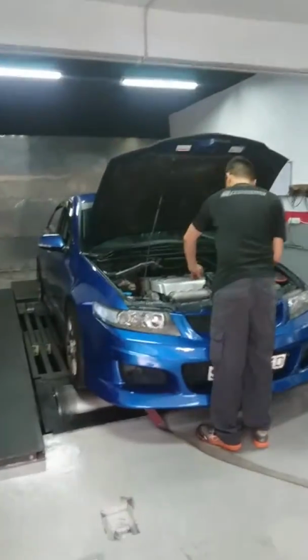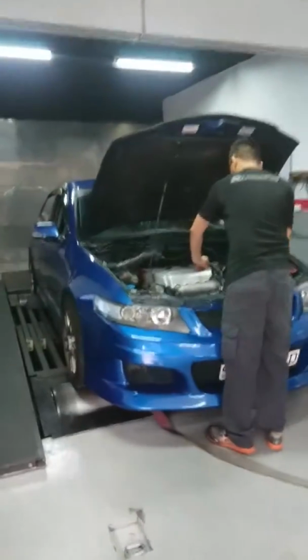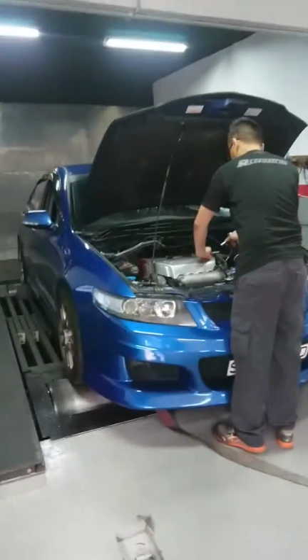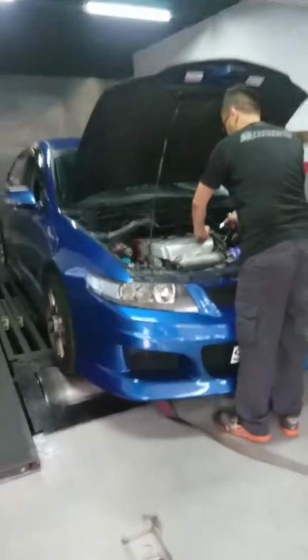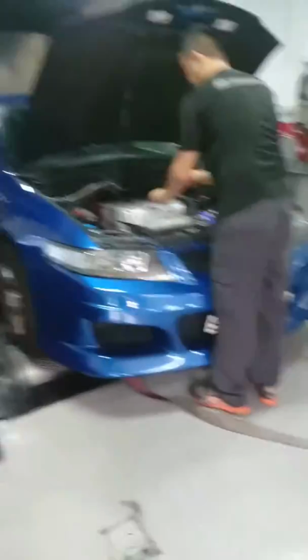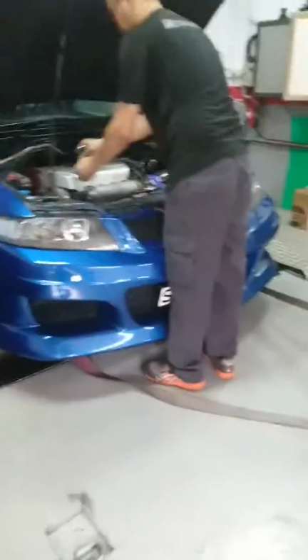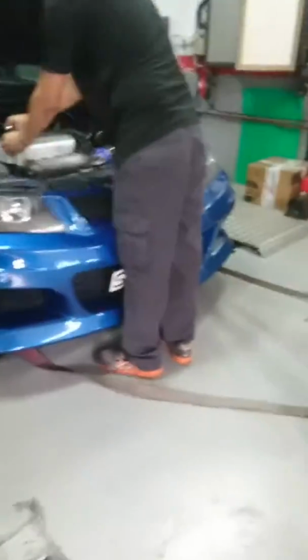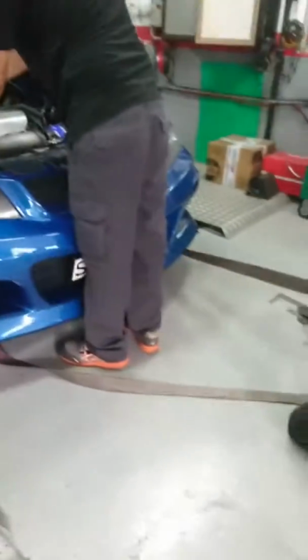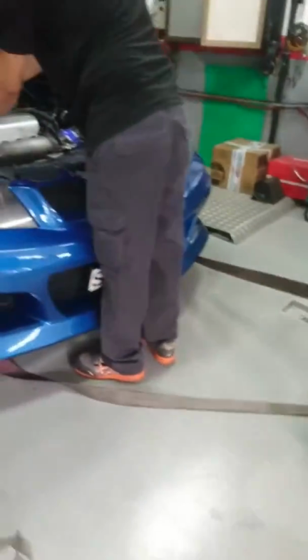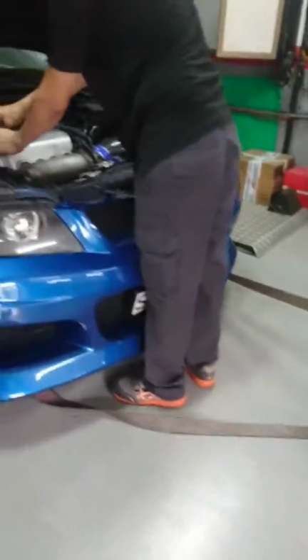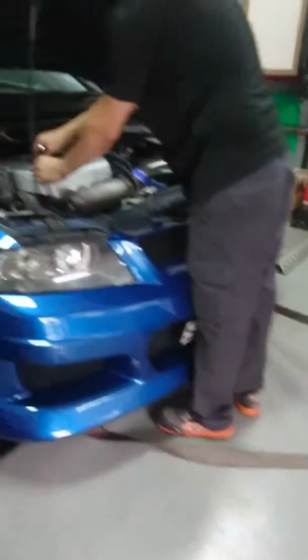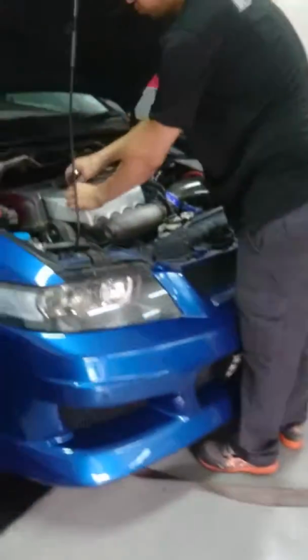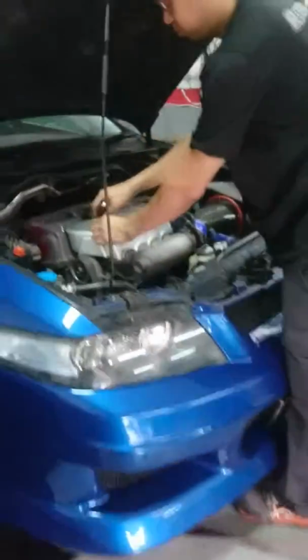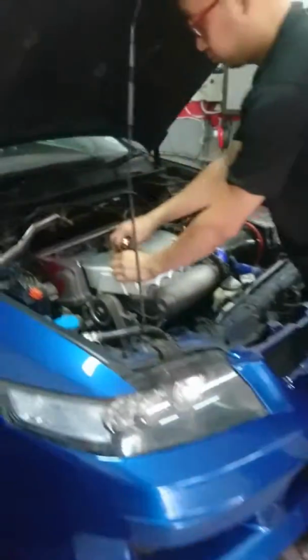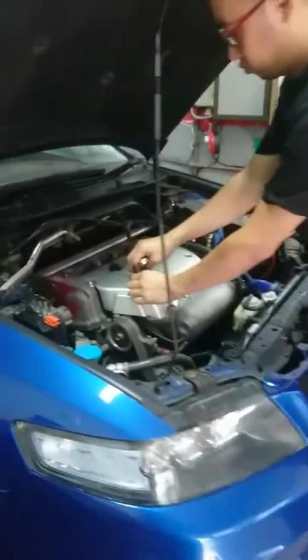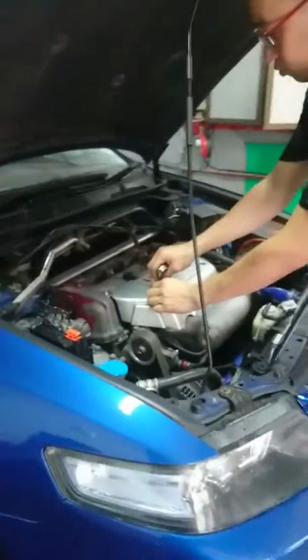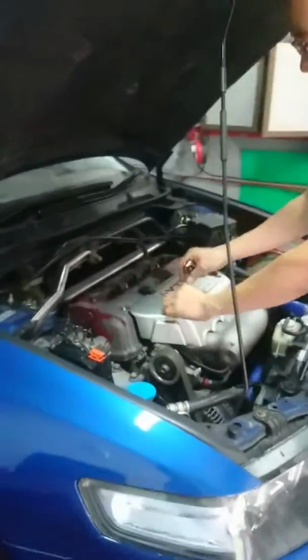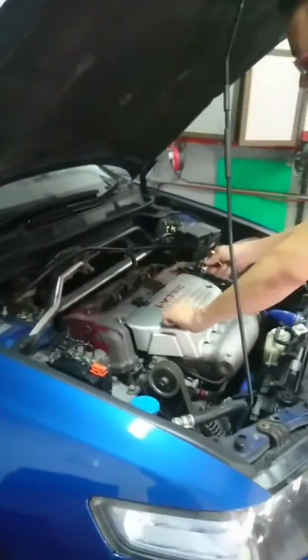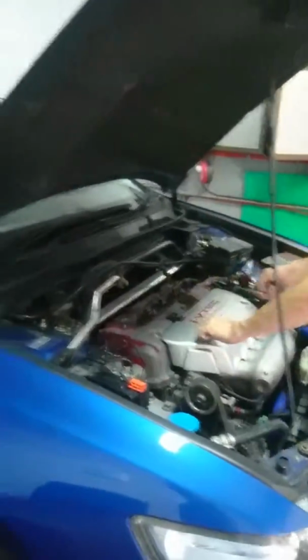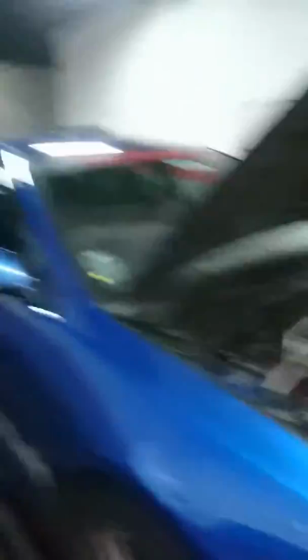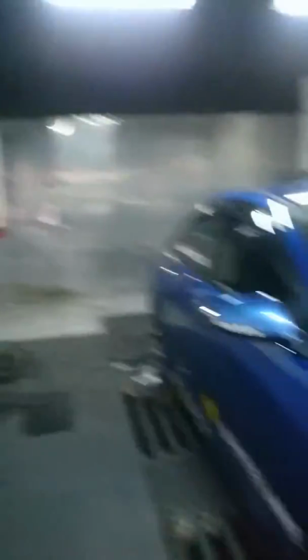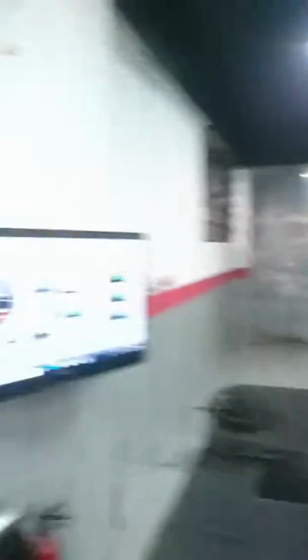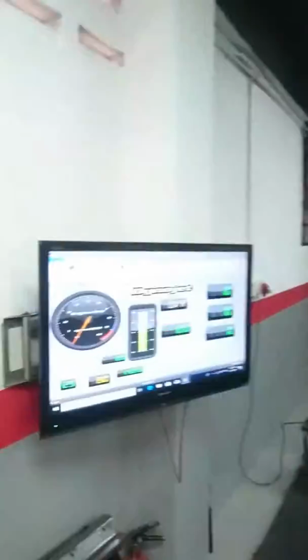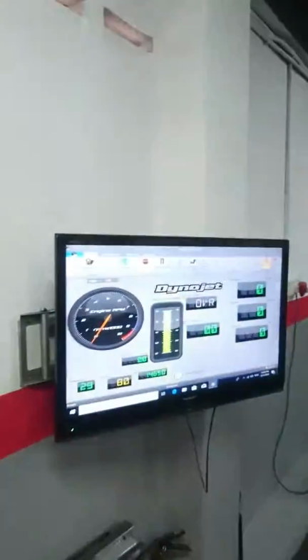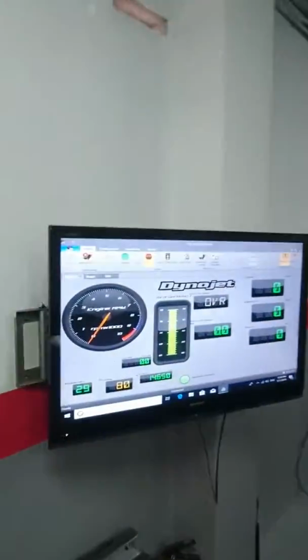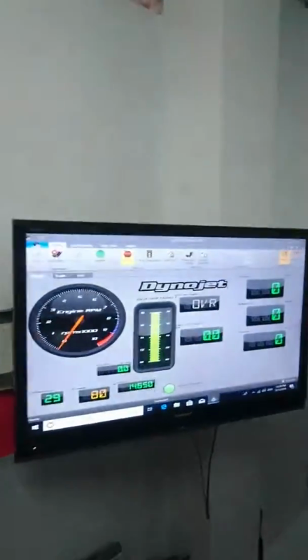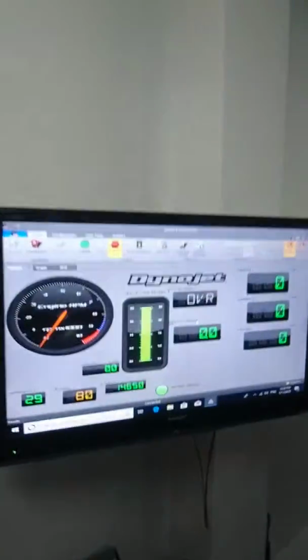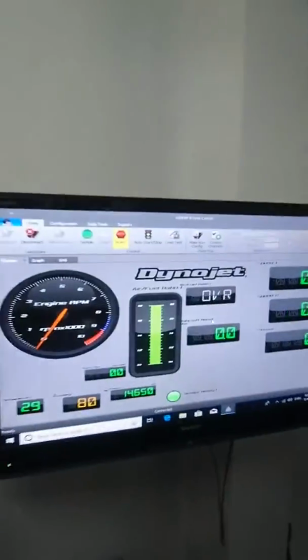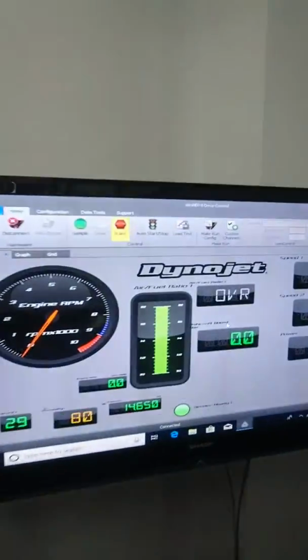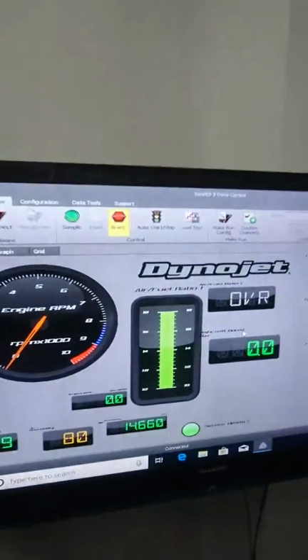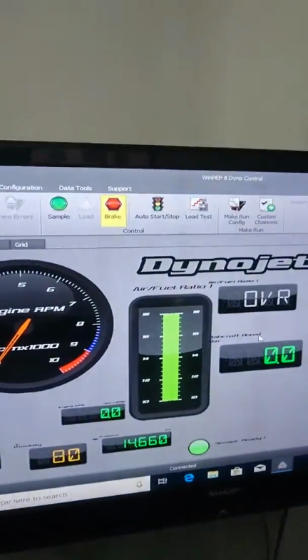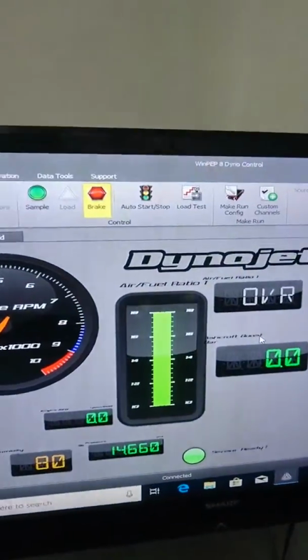So we're strapping the Euro down — it's a Dynojet dyno.